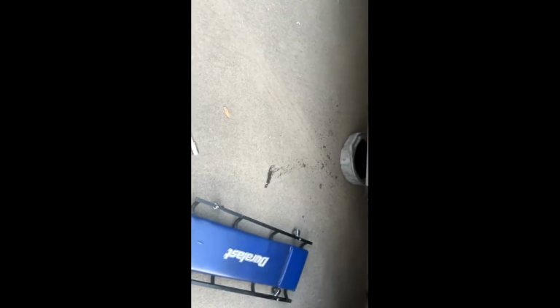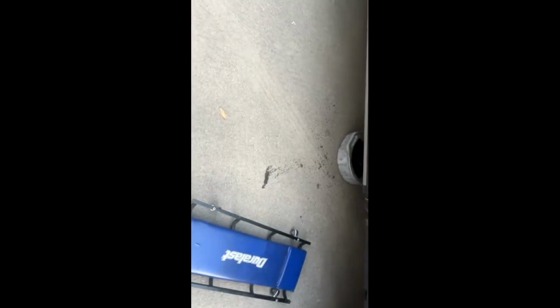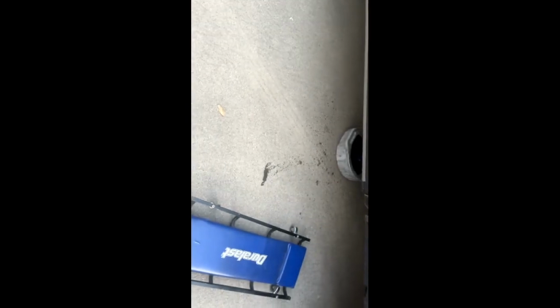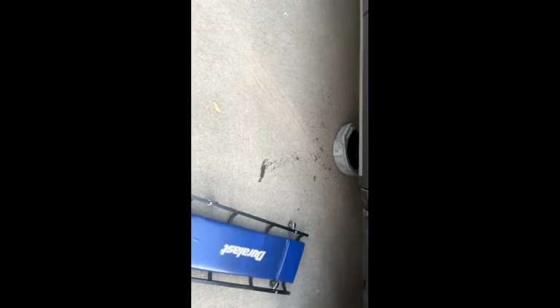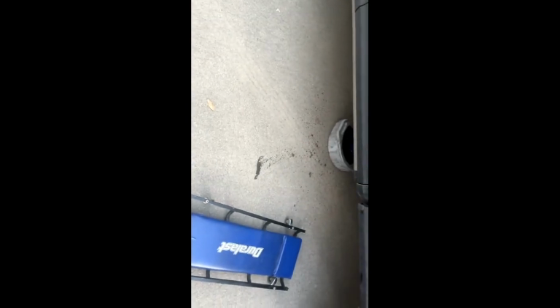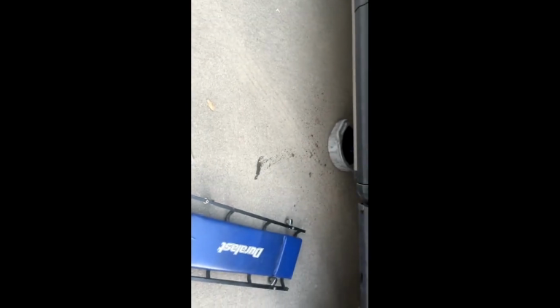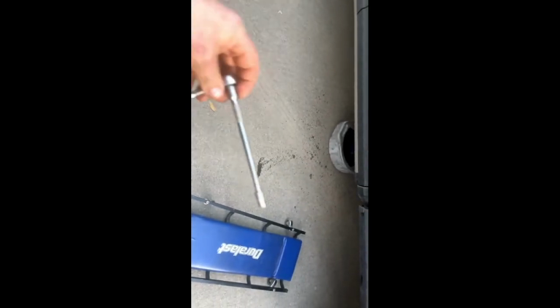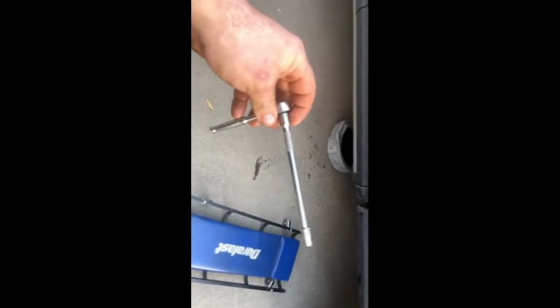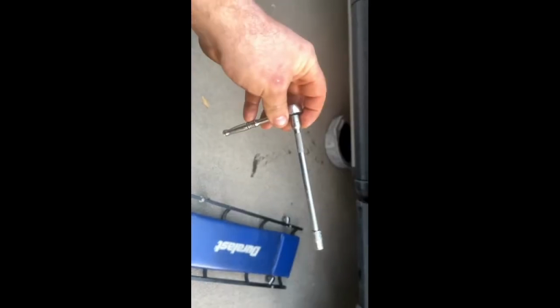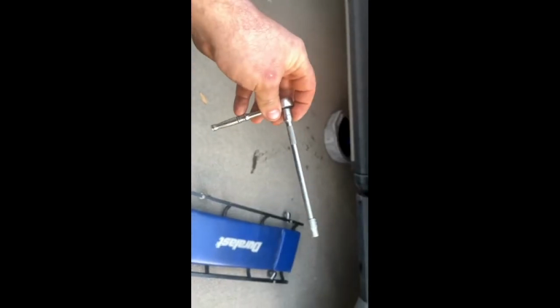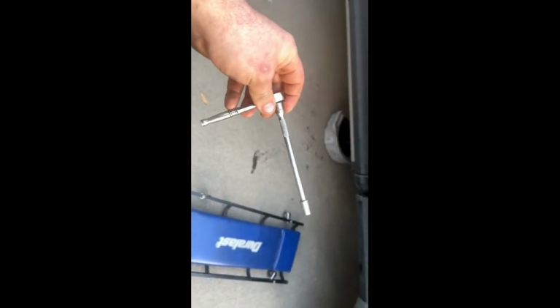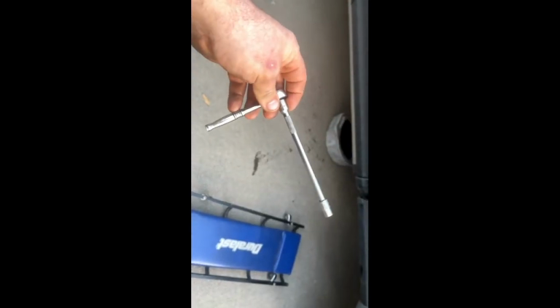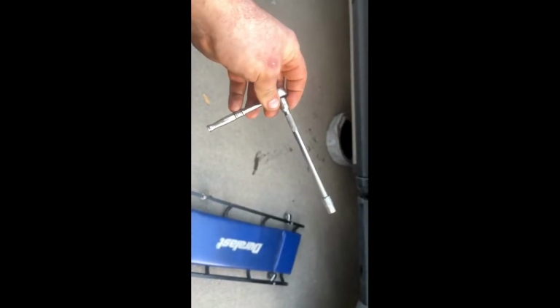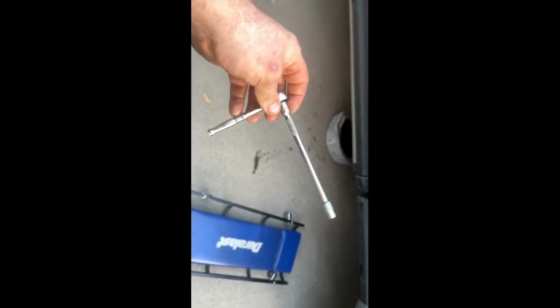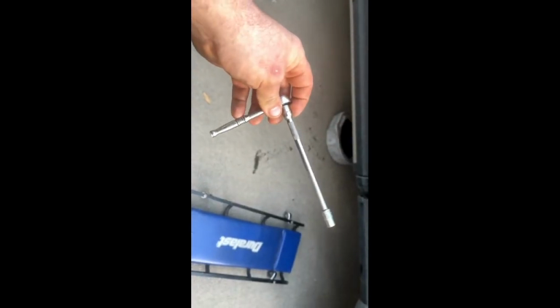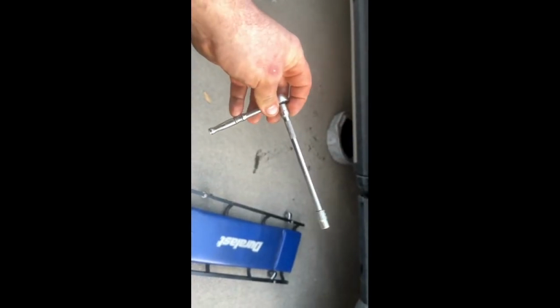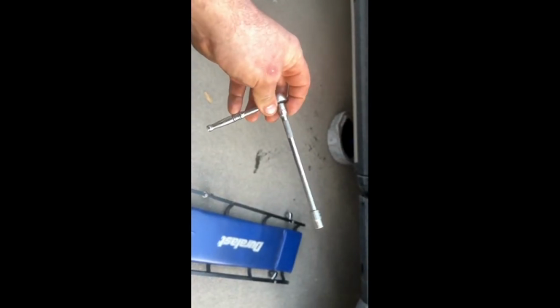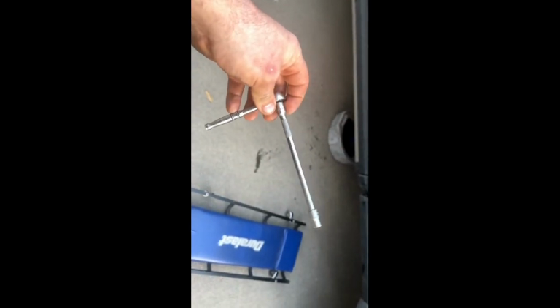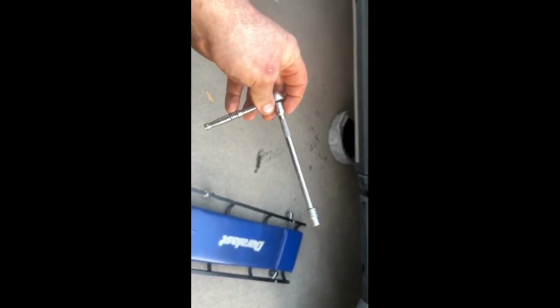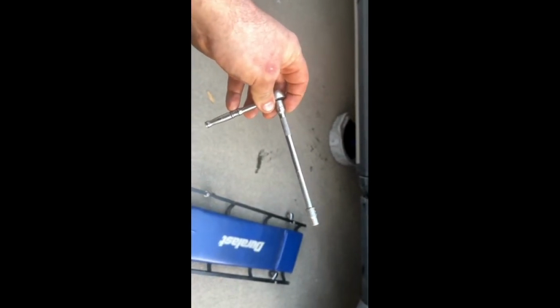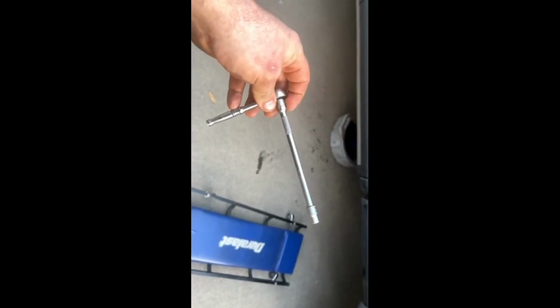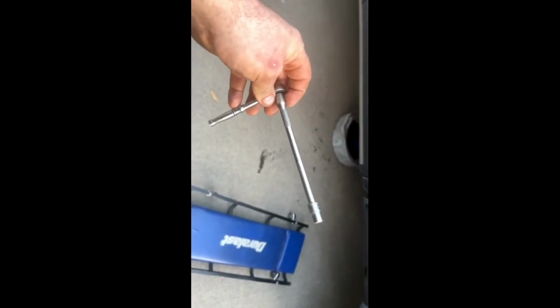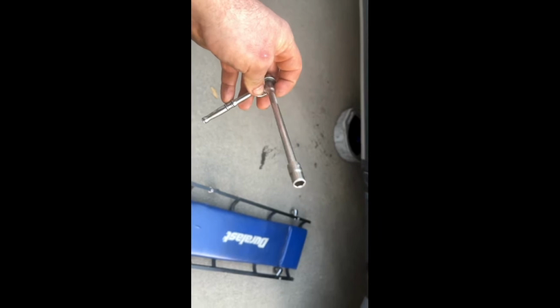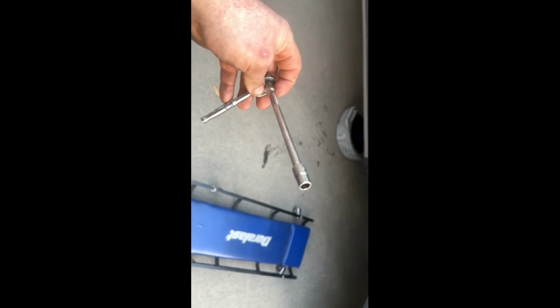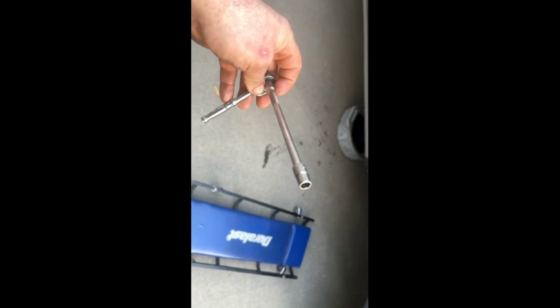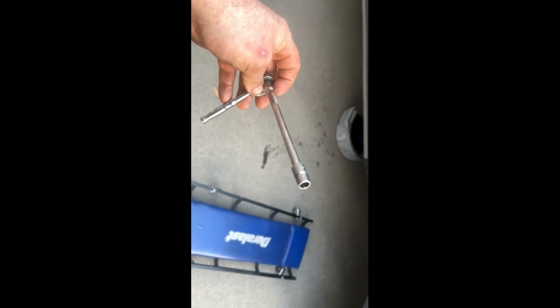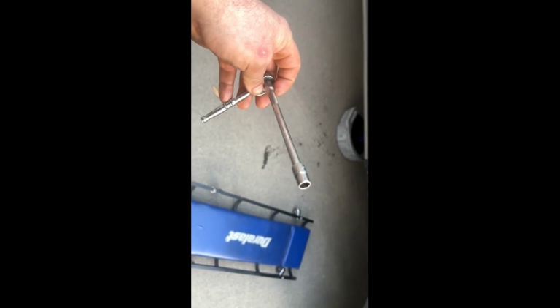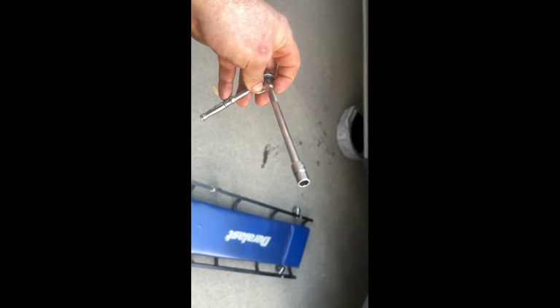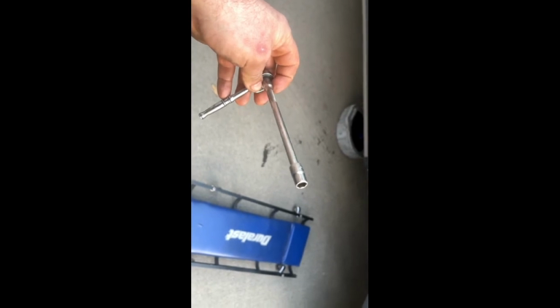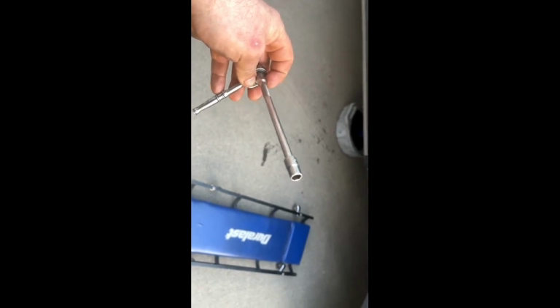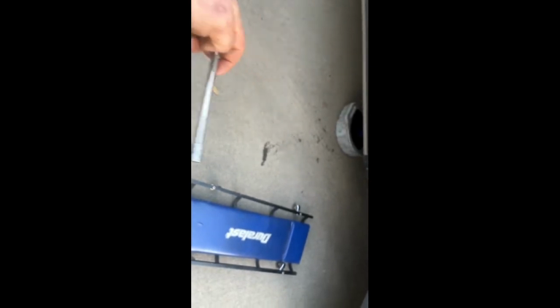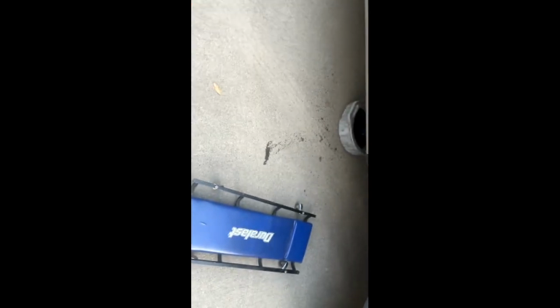We'll go ahead and start changing the filter underneath the truck. All I'm using is a standard quarter-inch drive ratchet with an eight millimeter socket on the end of it.